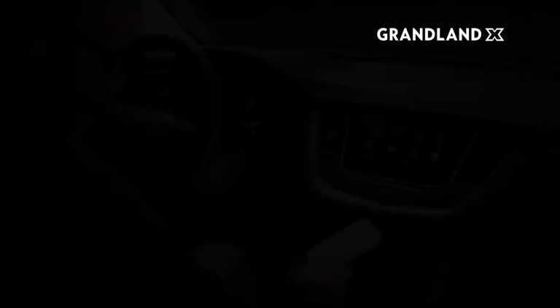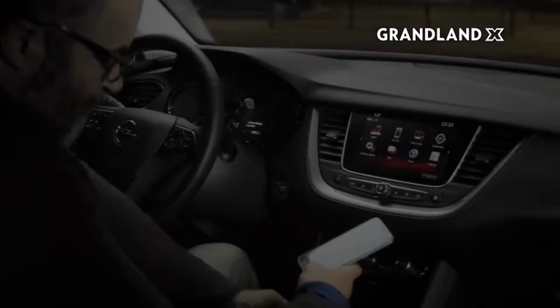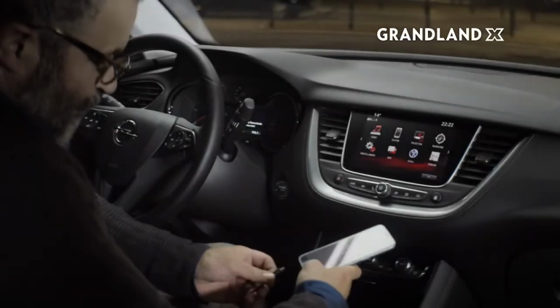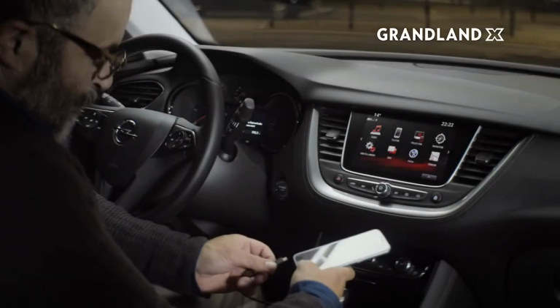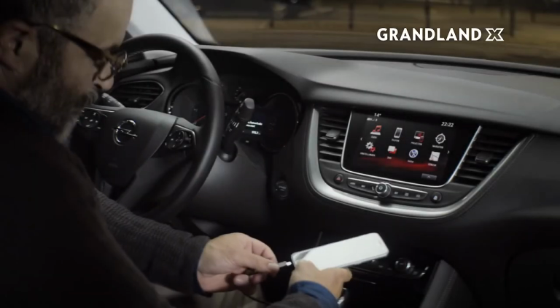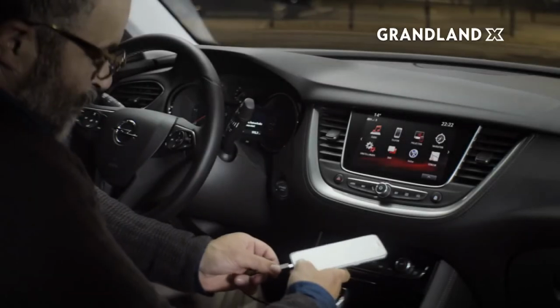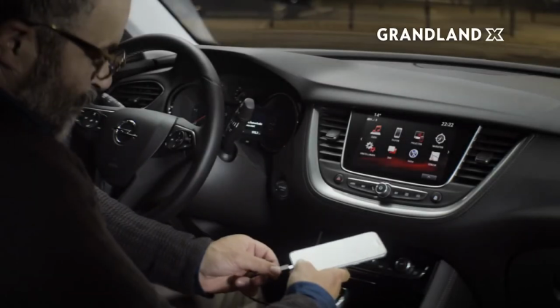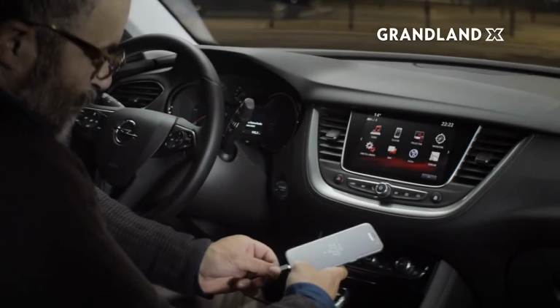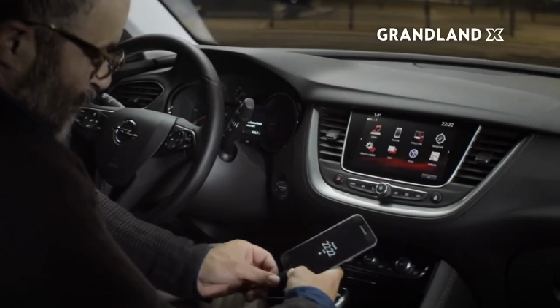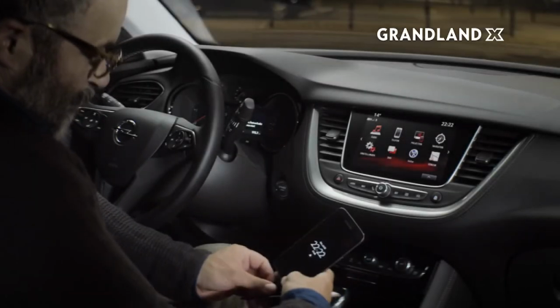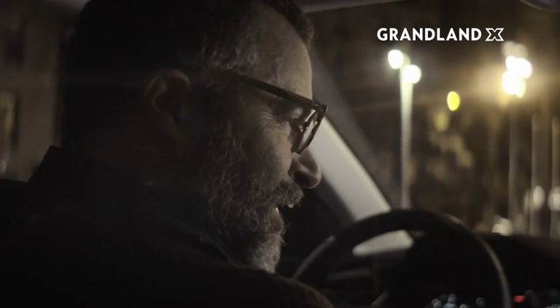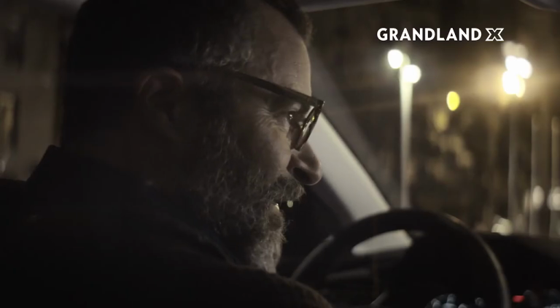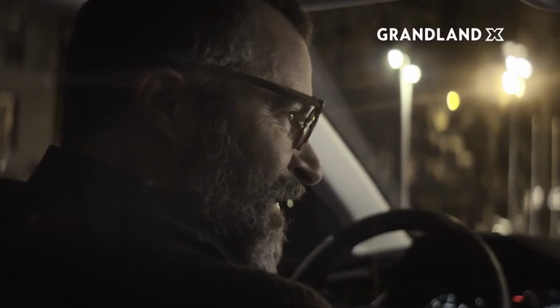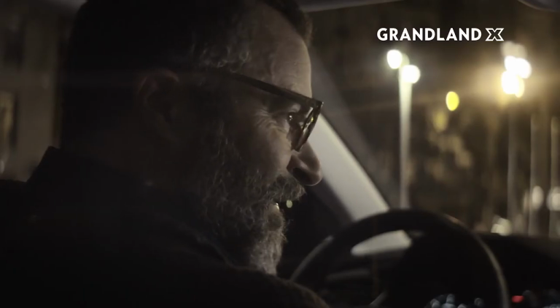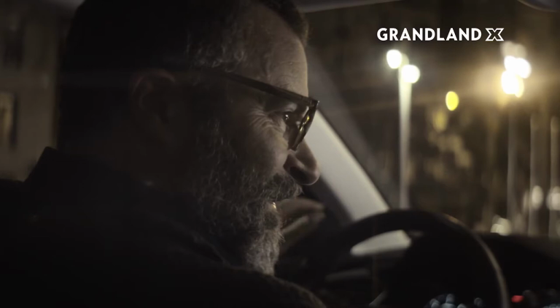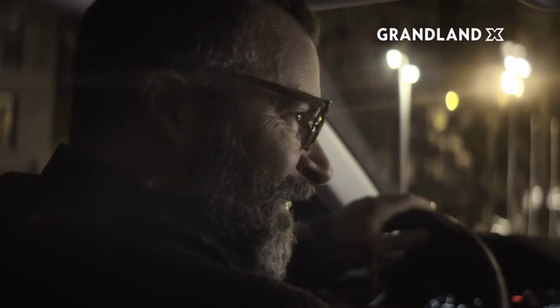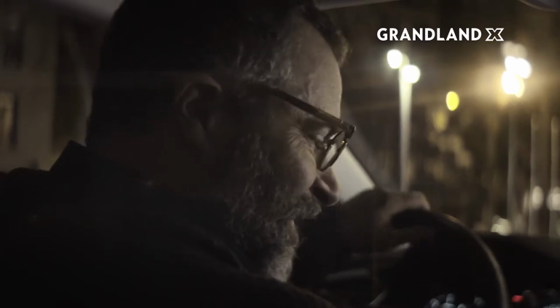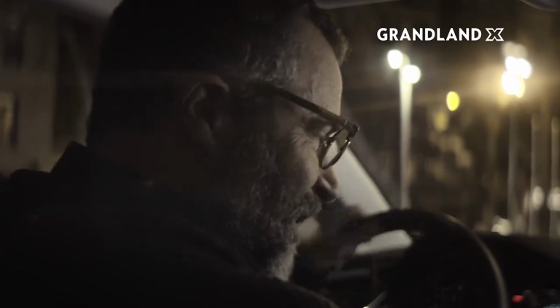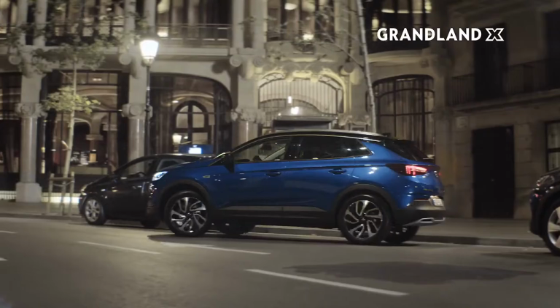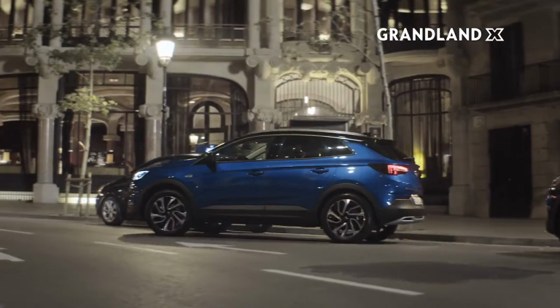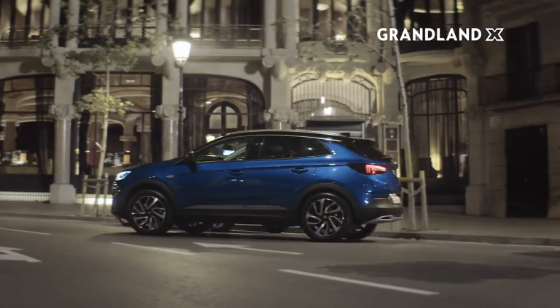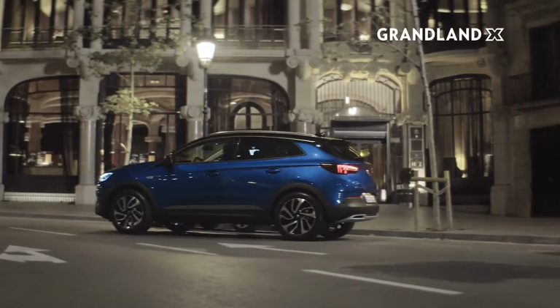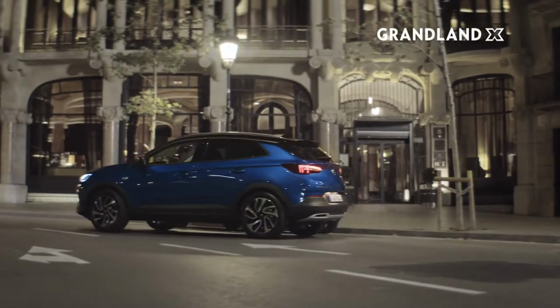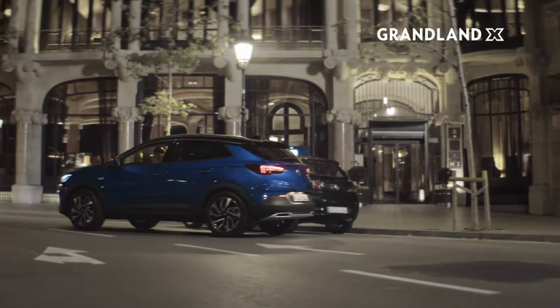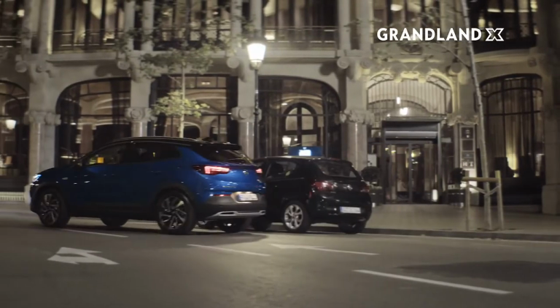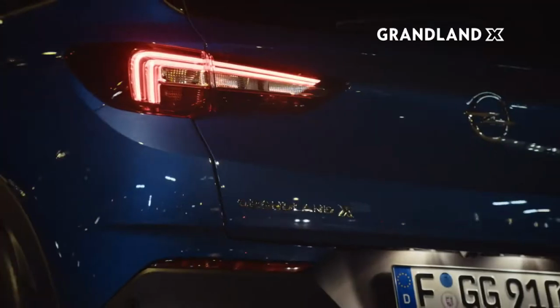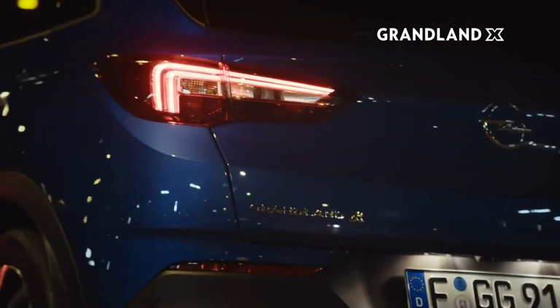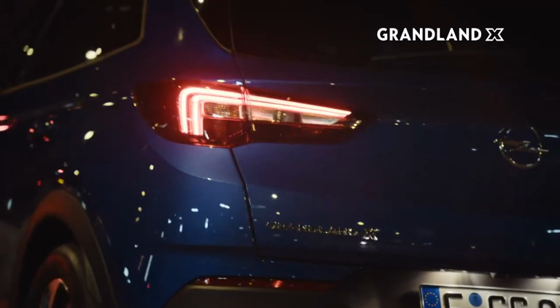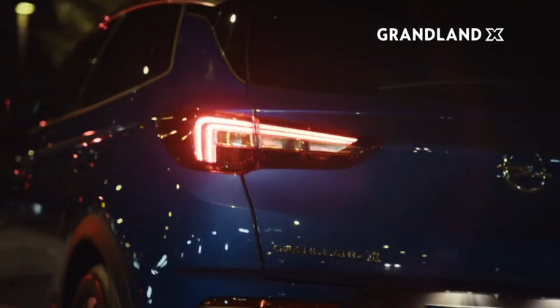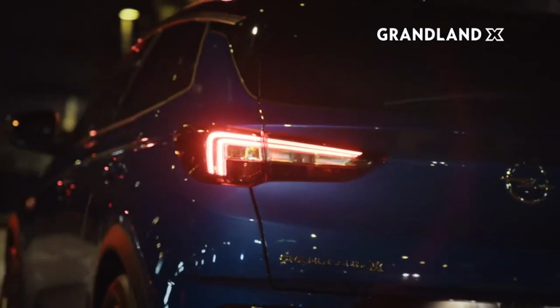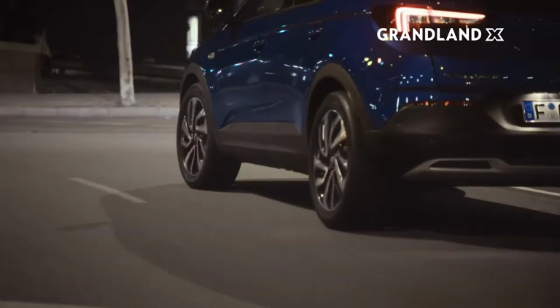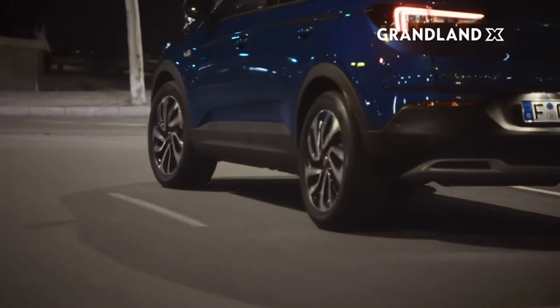Back in the driver's seat, the adventure continues with advanced innovations for a safer, more relaxed driving experience.